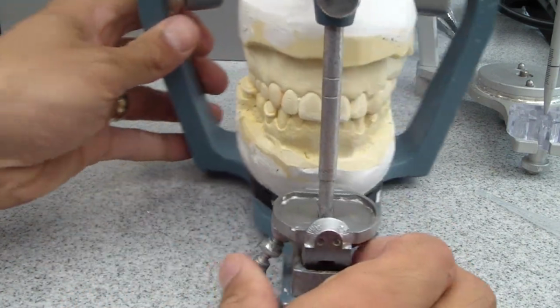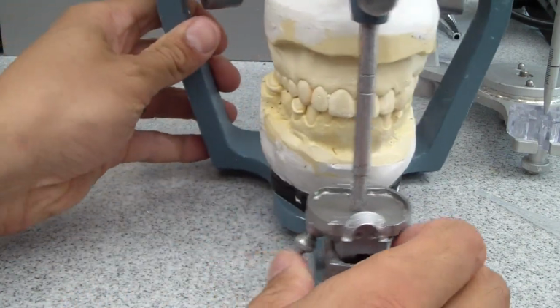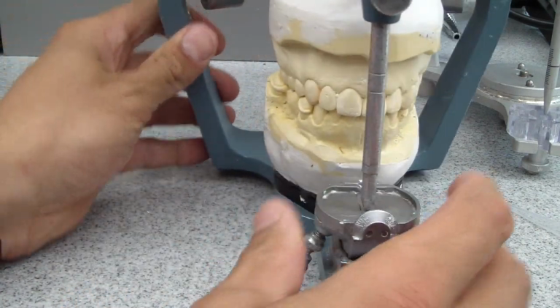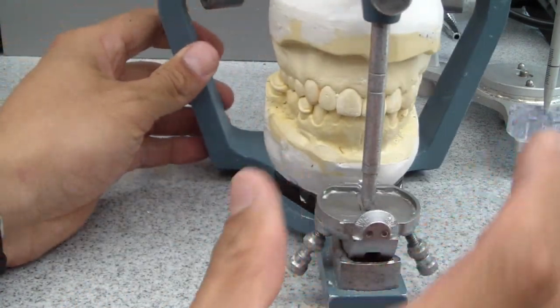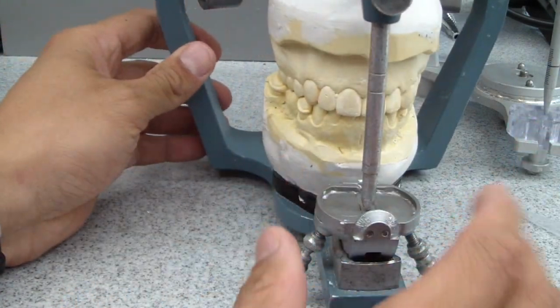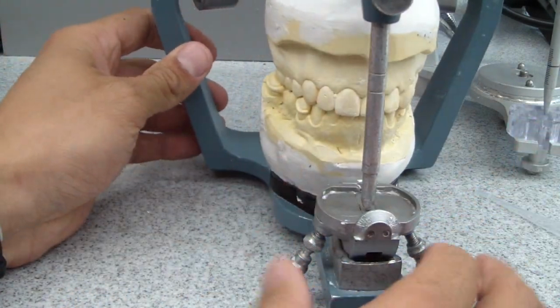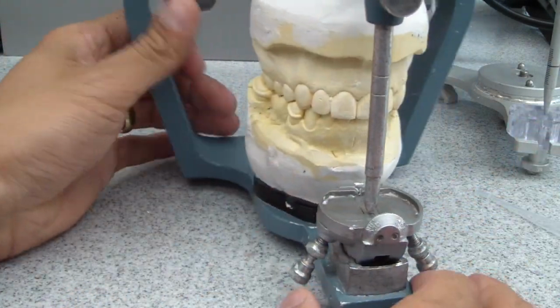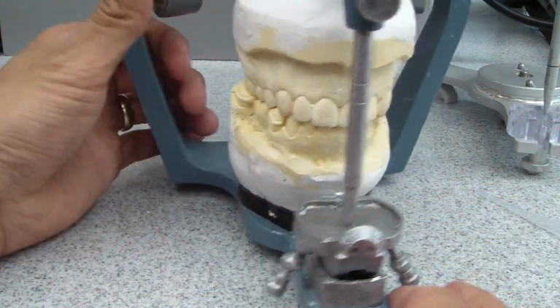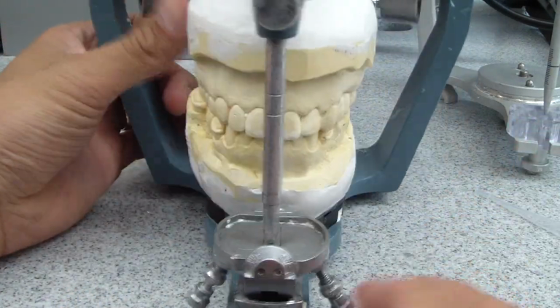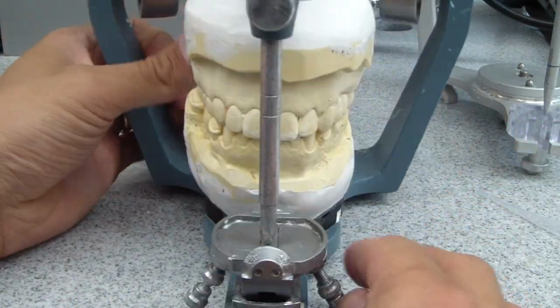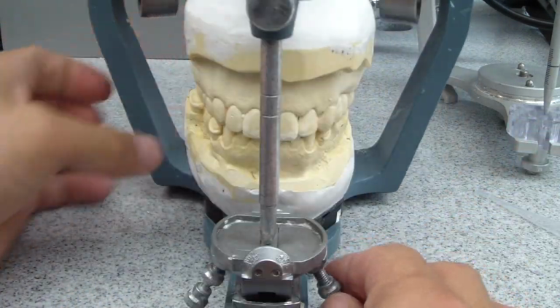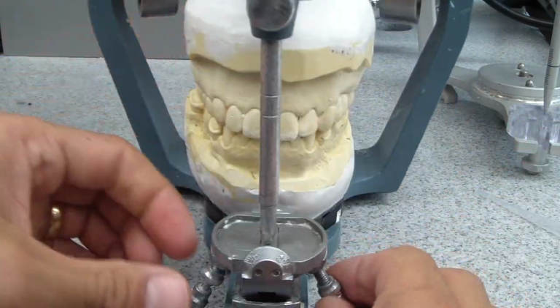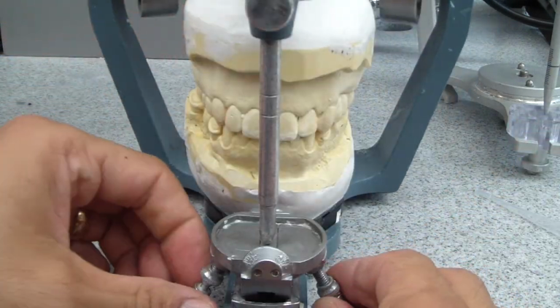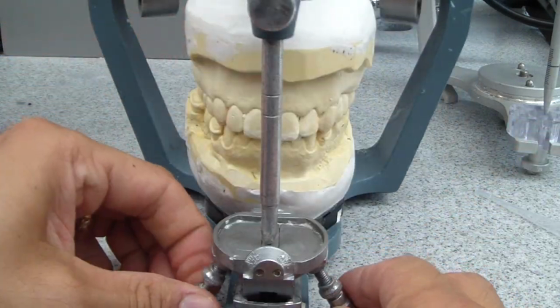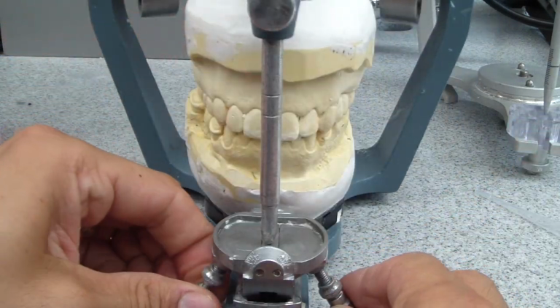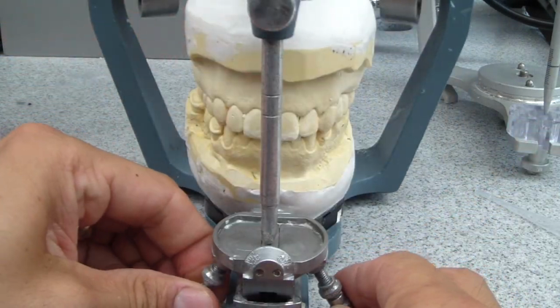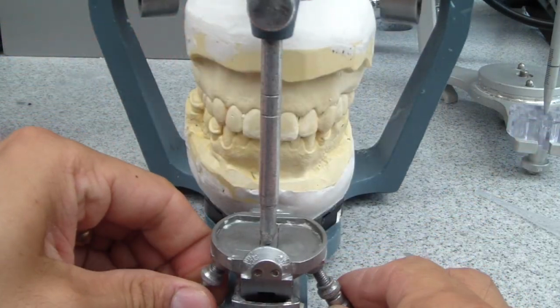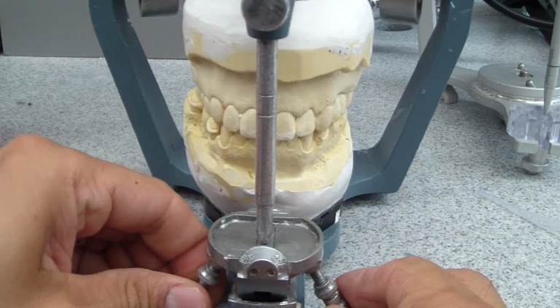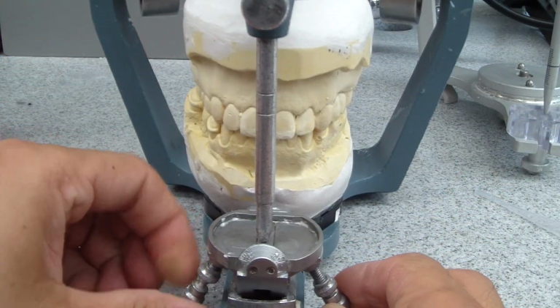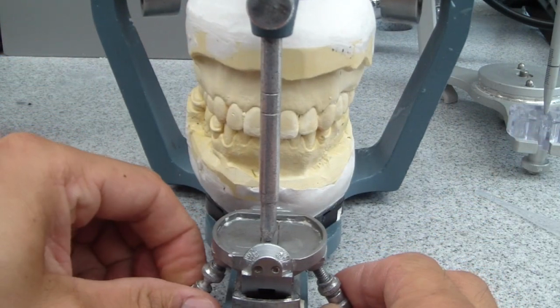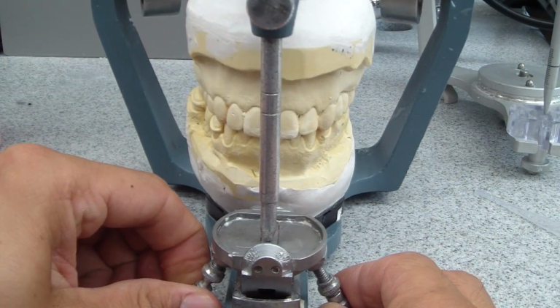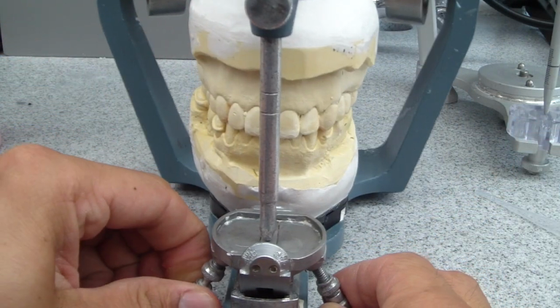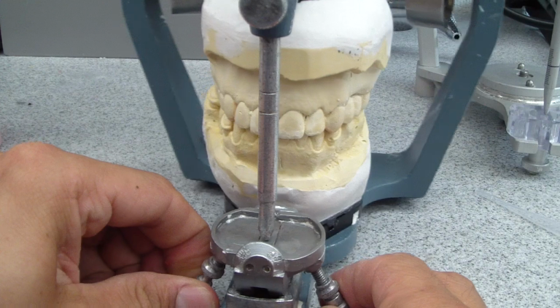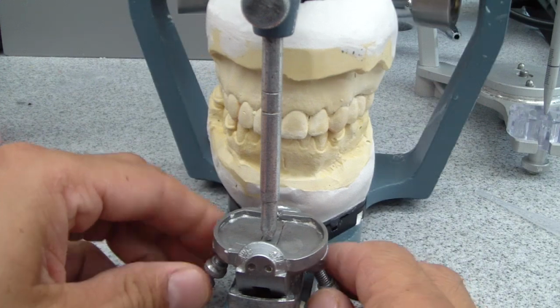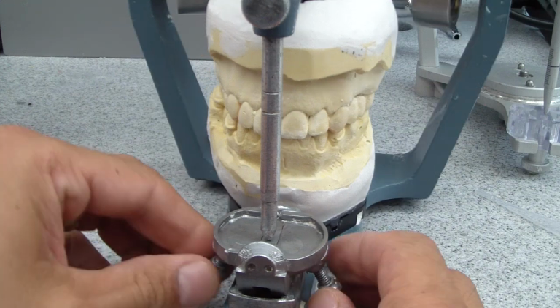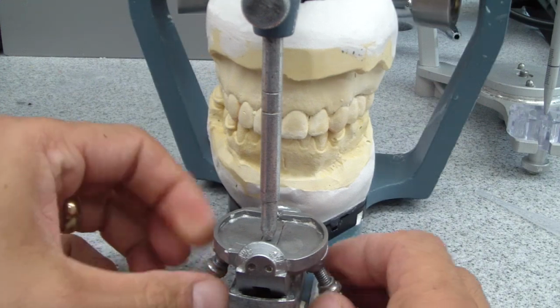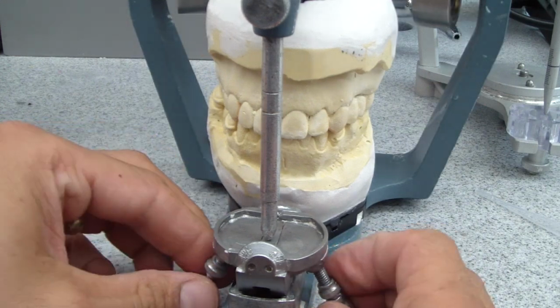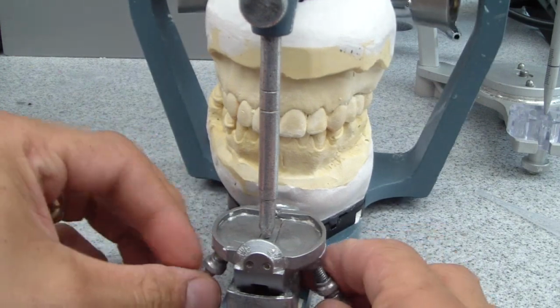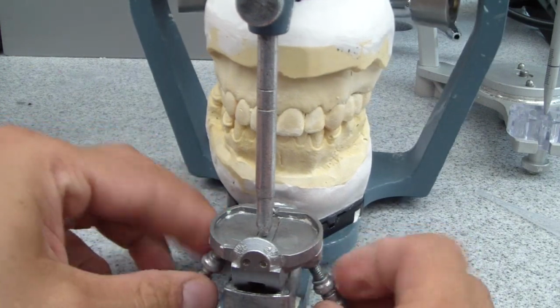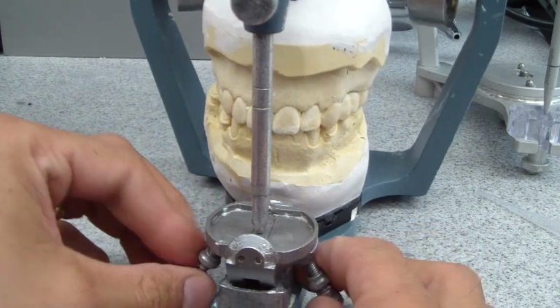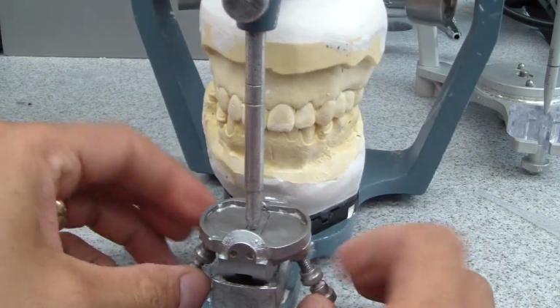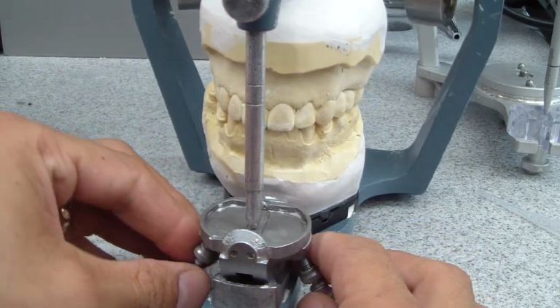If any angulation changes, we'll modify it. And lock these in.